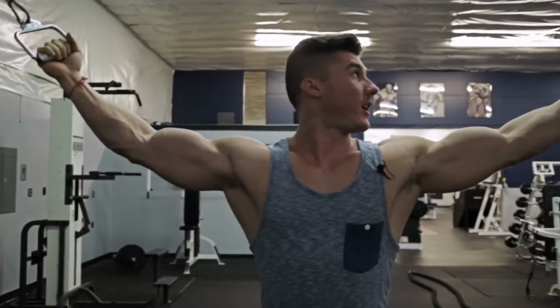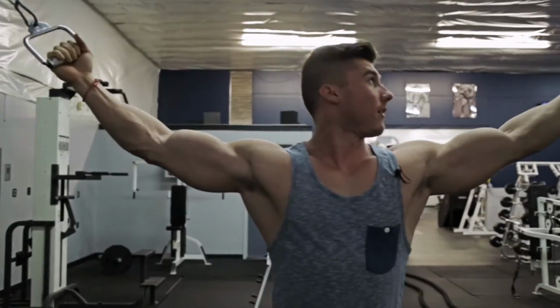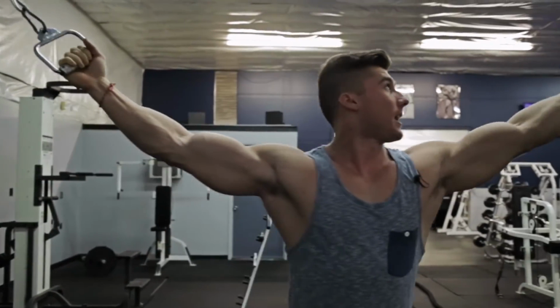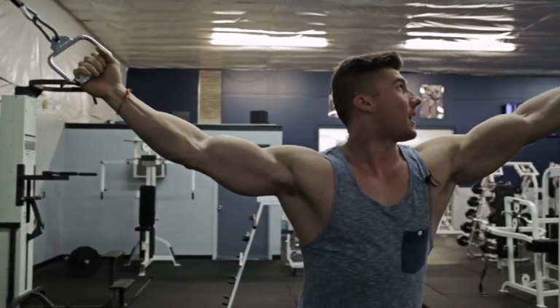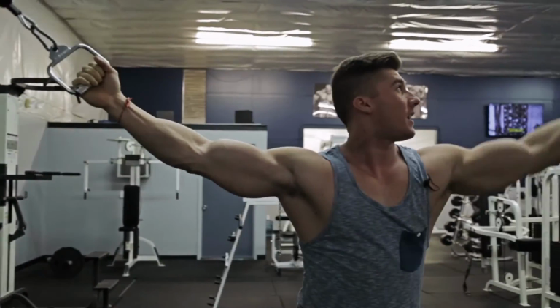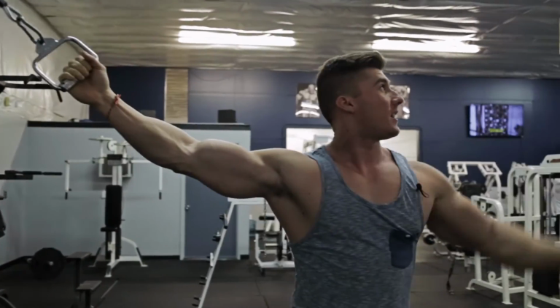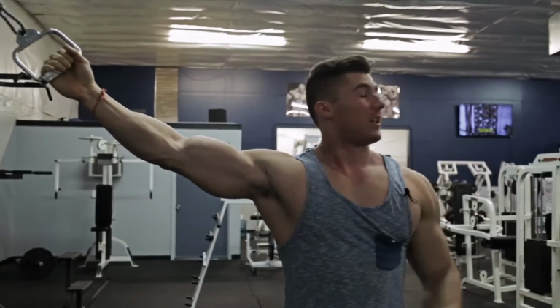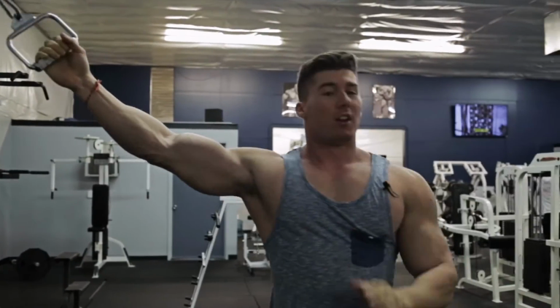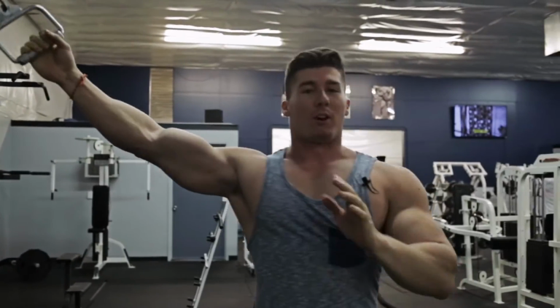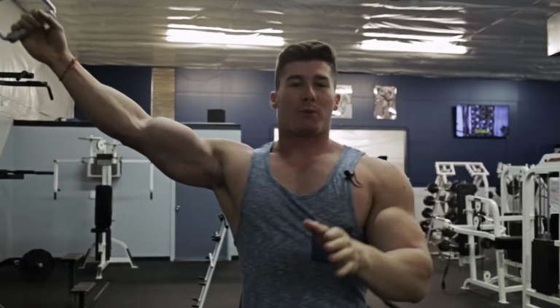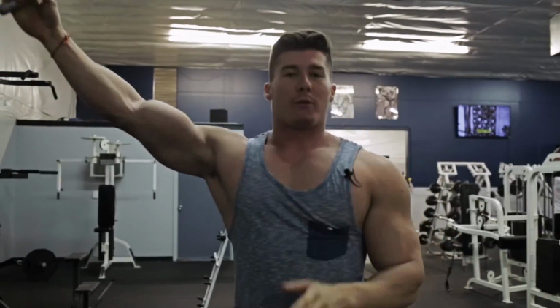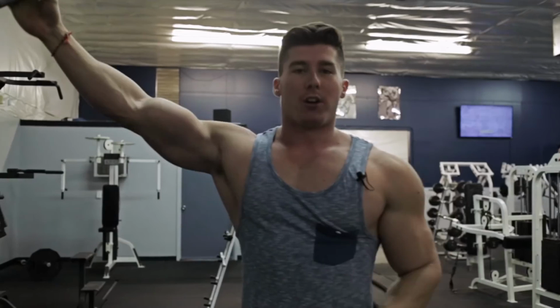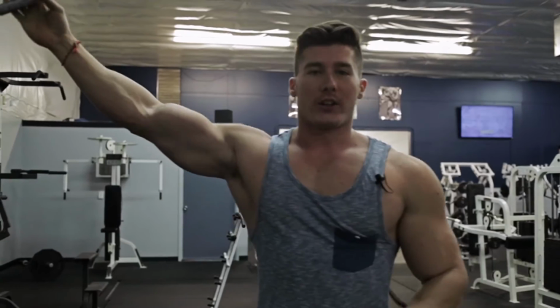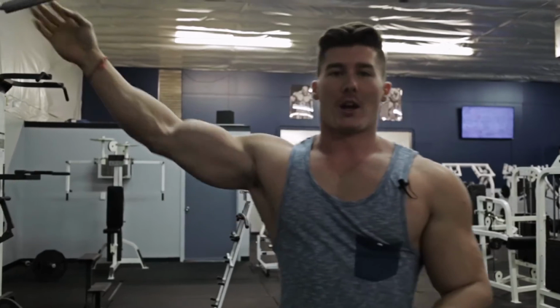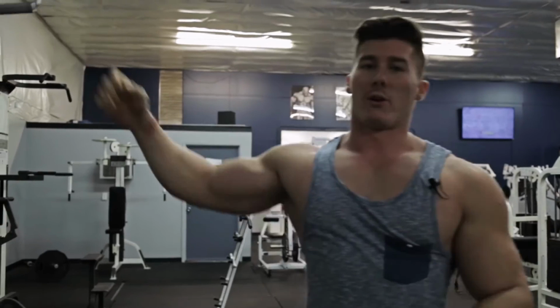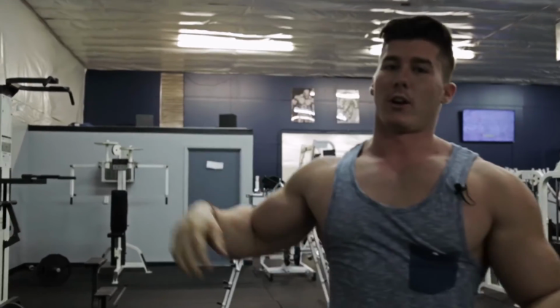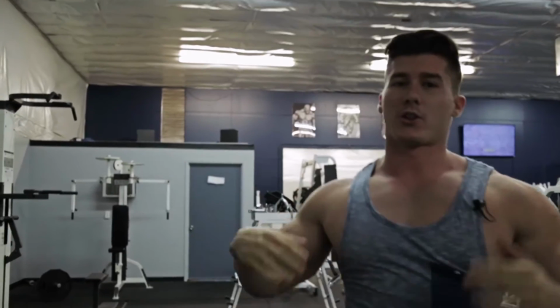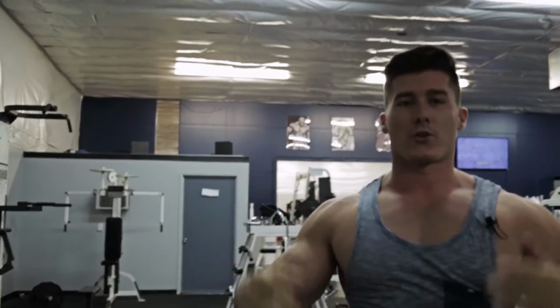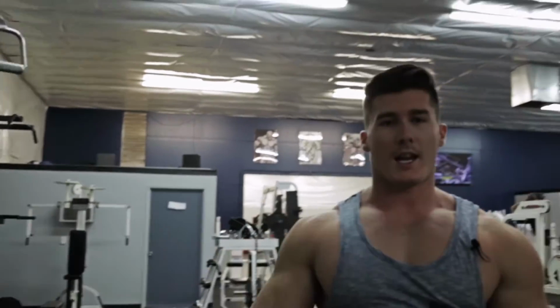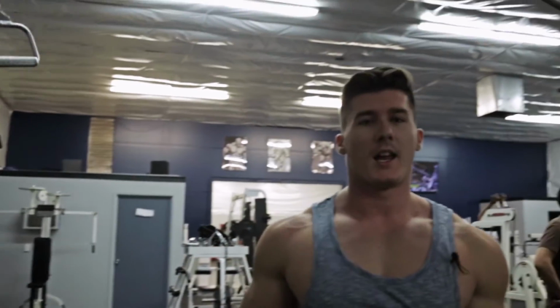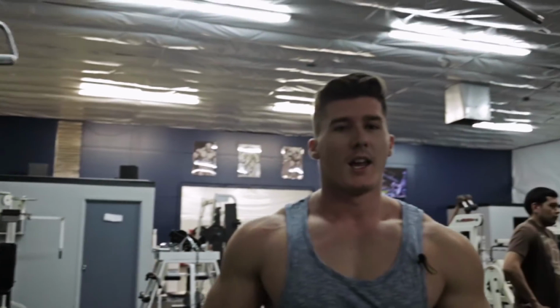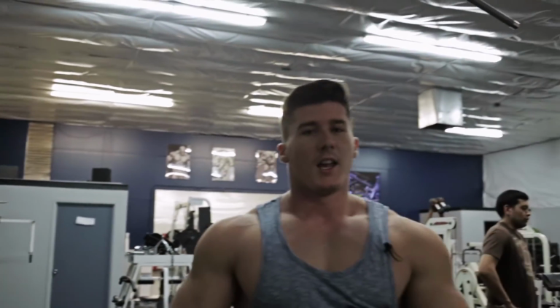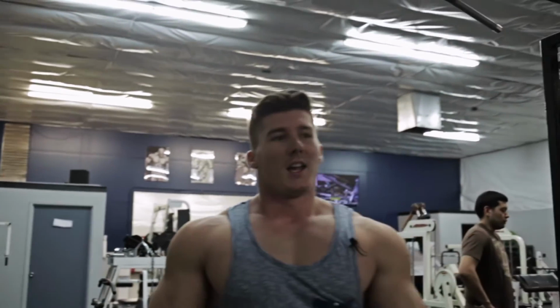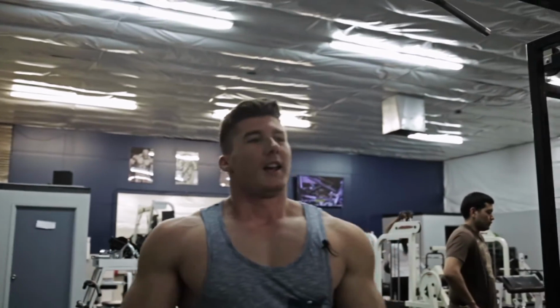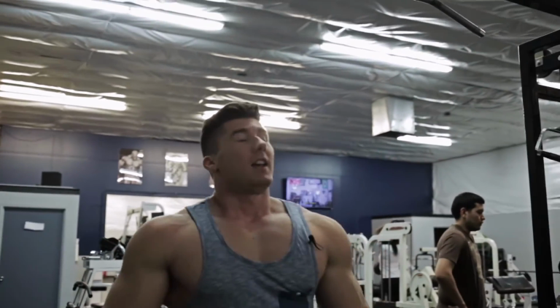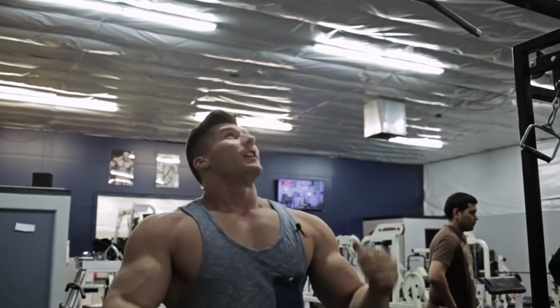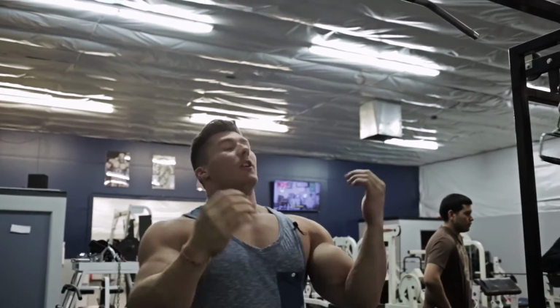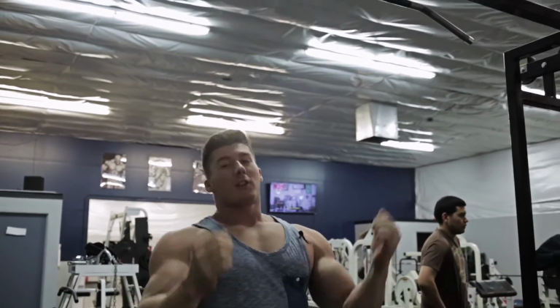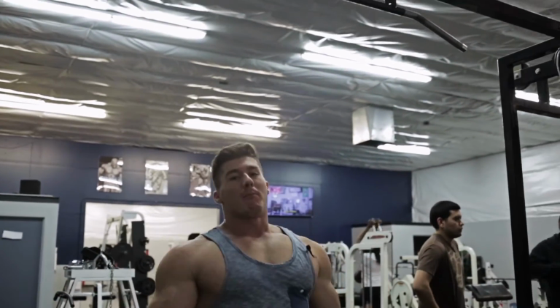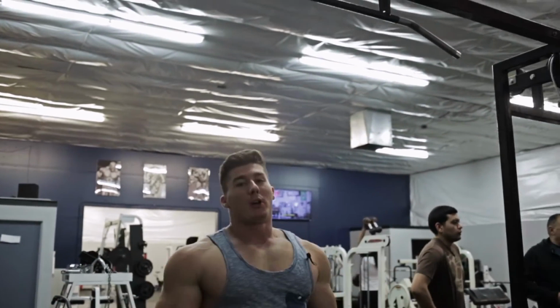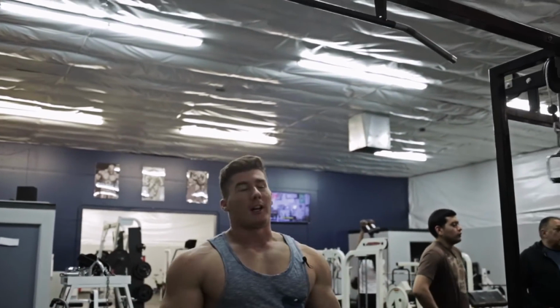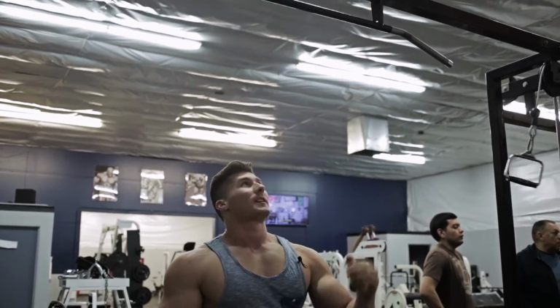All right, once we're done with those, we're going to go straight into close grip pull-ups.